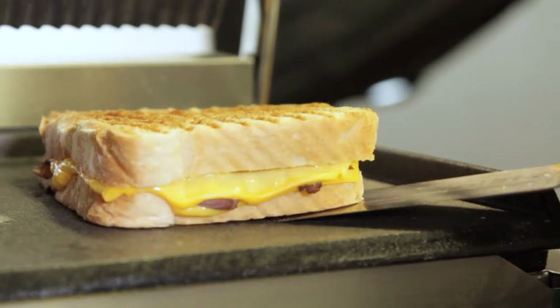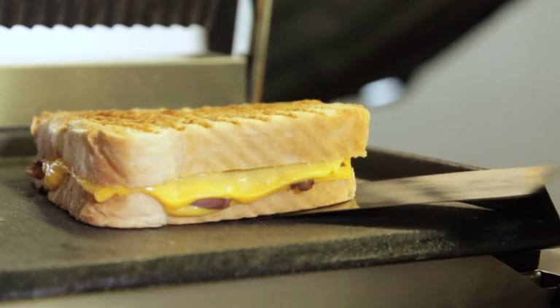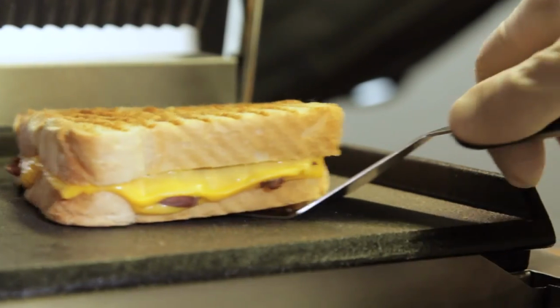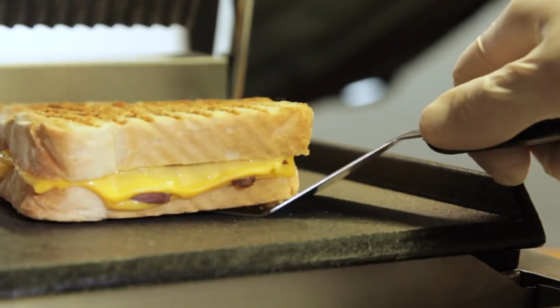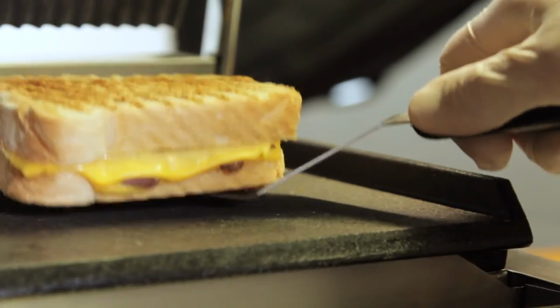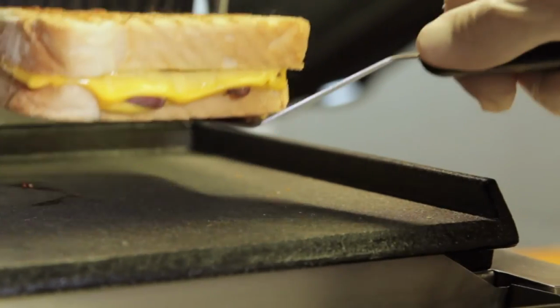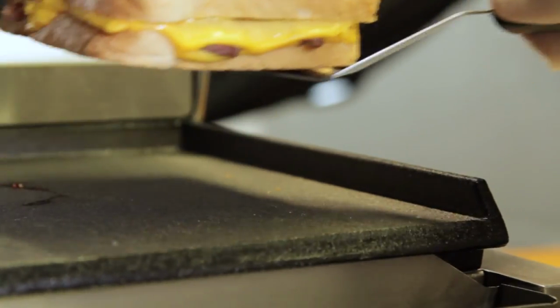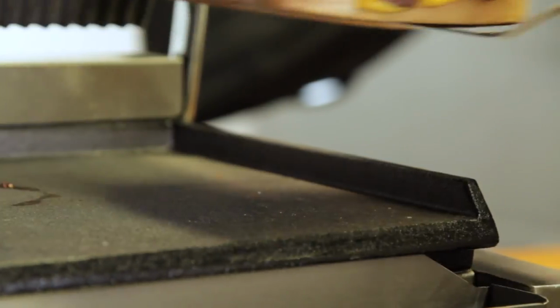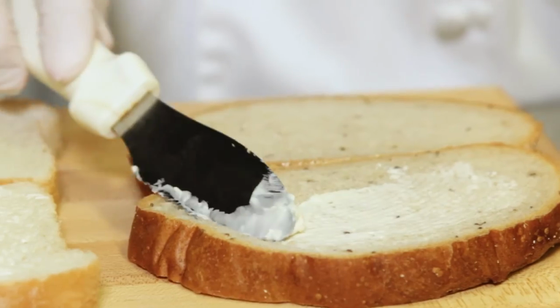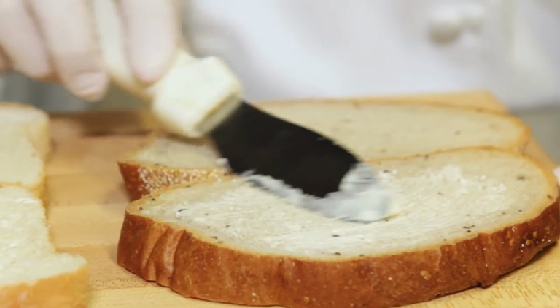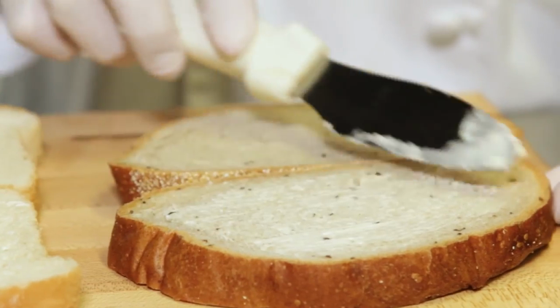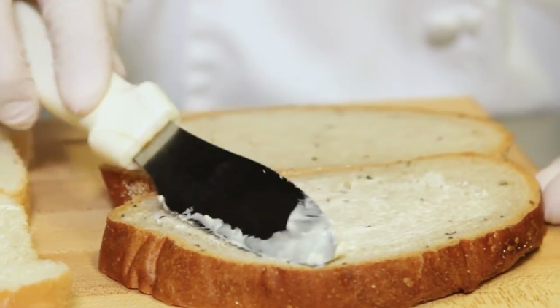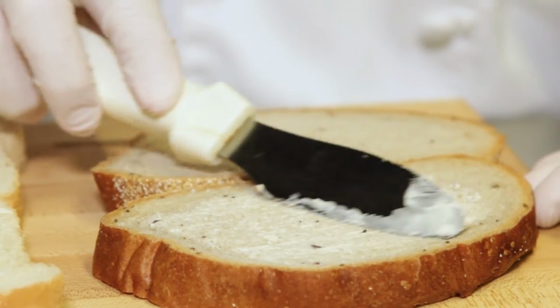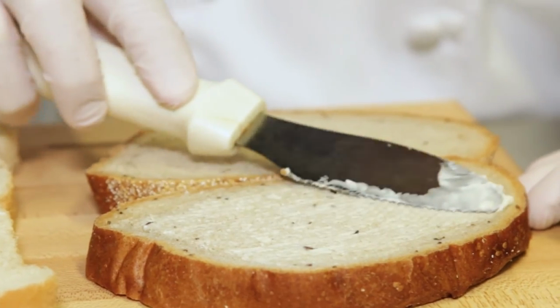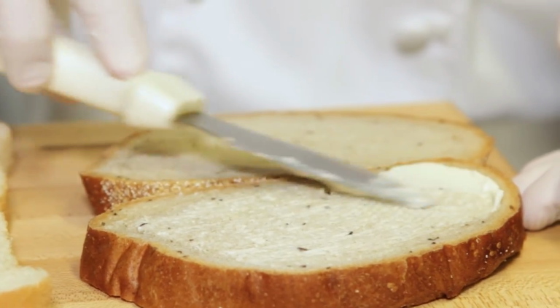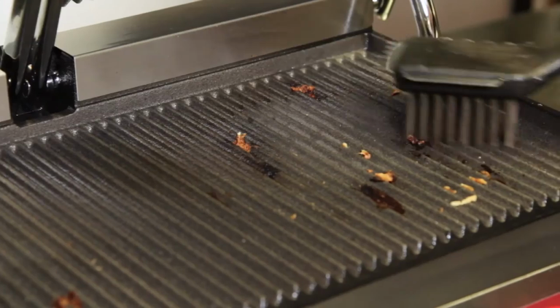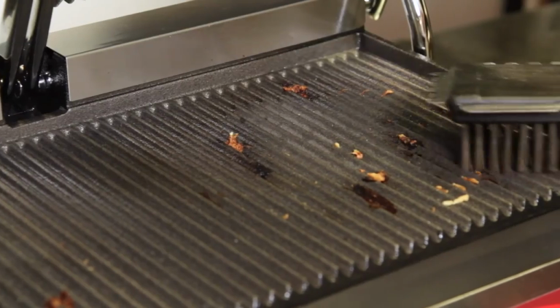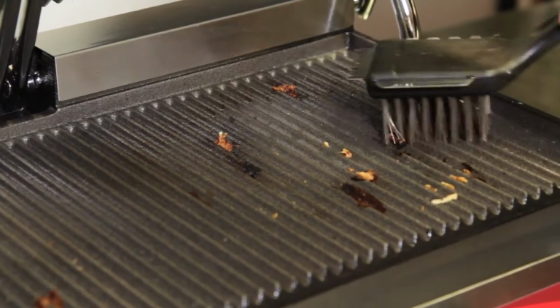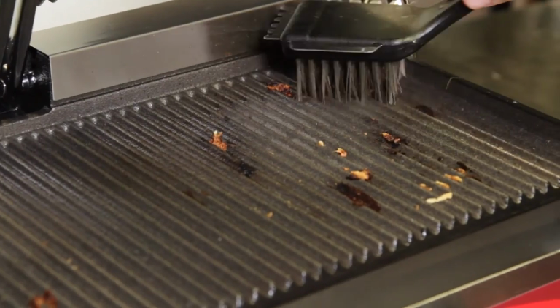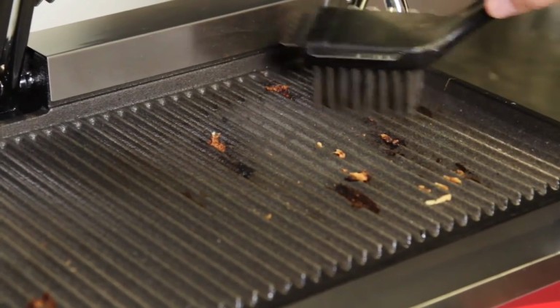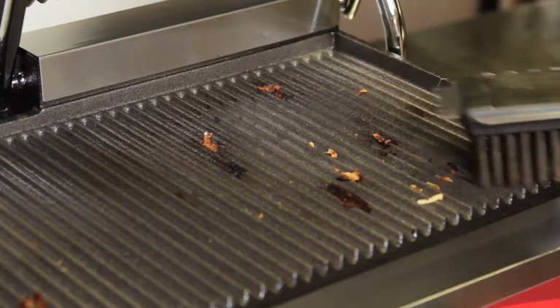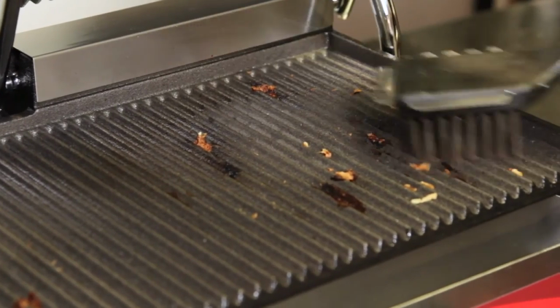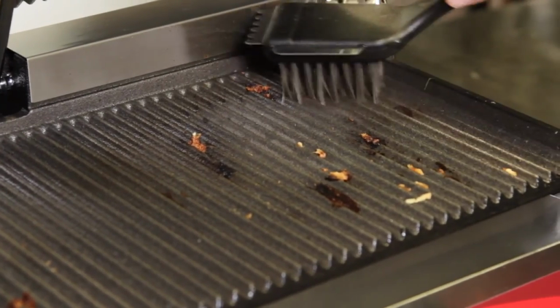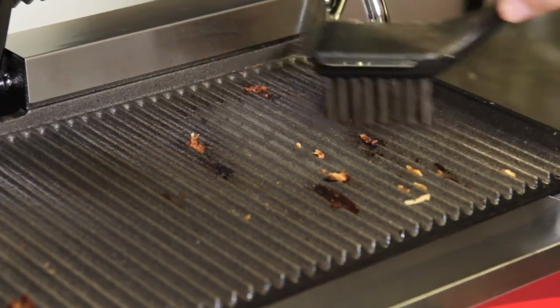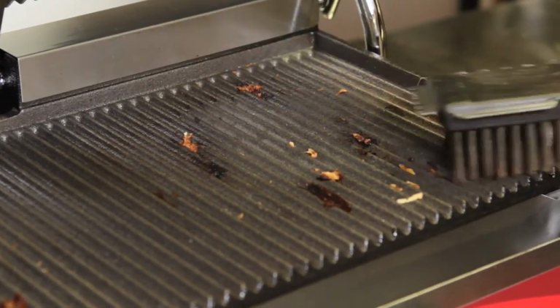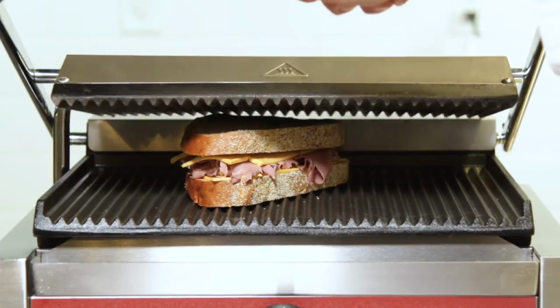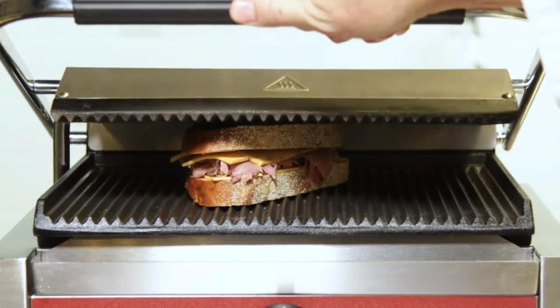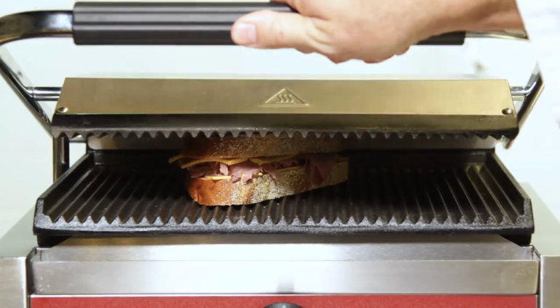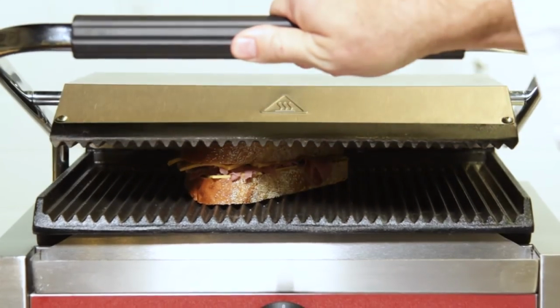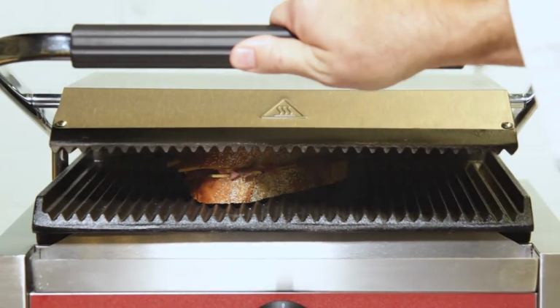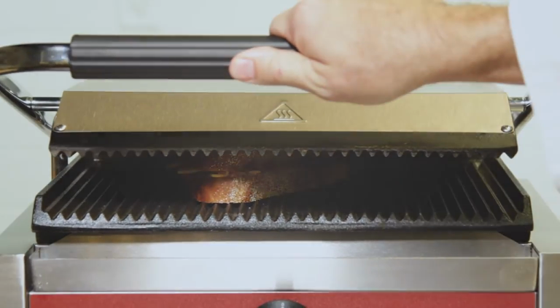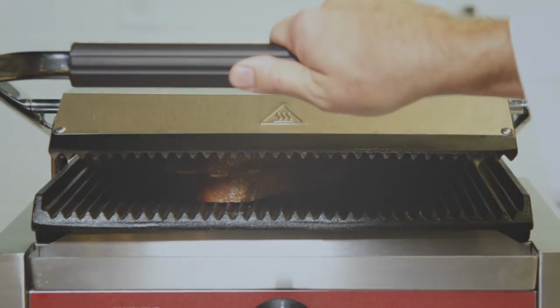Be sure to also check out our selection of turners and sandwich spreaders, as well as our grill cleaners and scrapers, to get everything you need for your business.